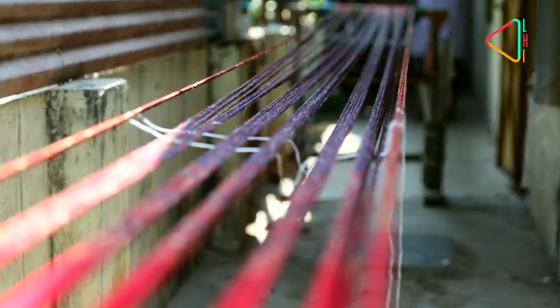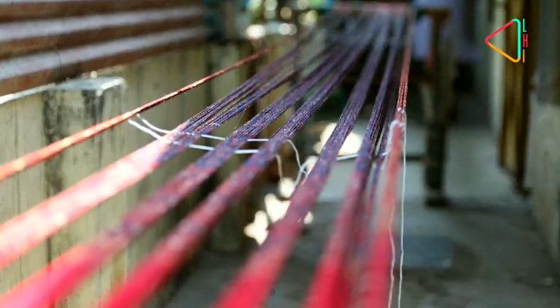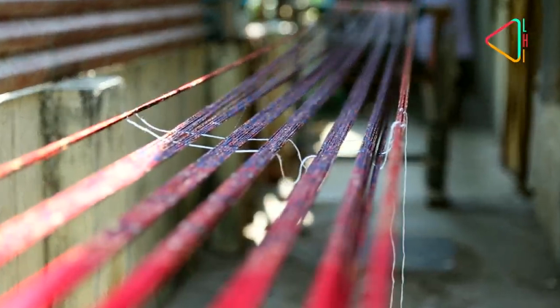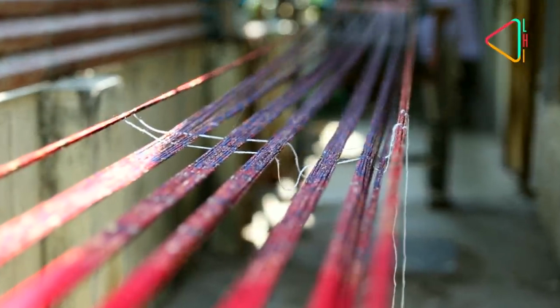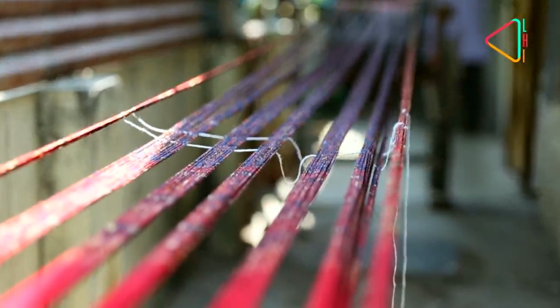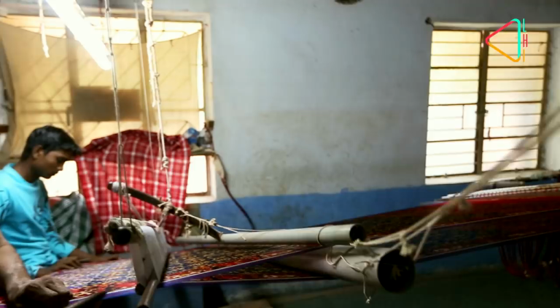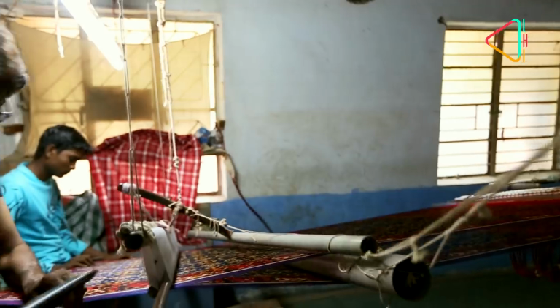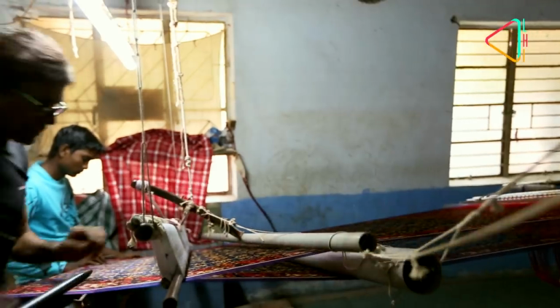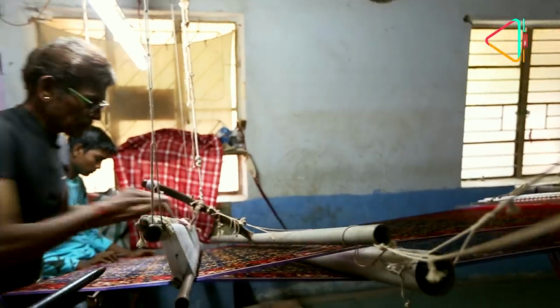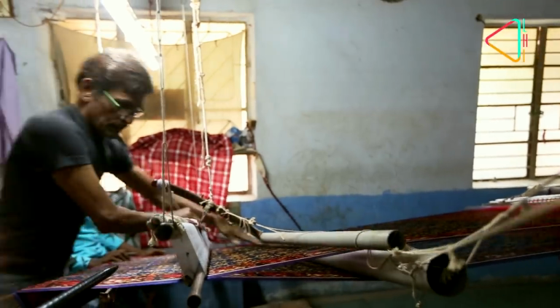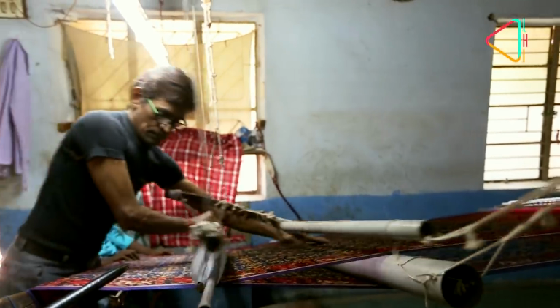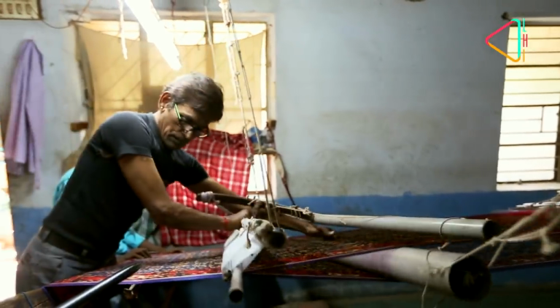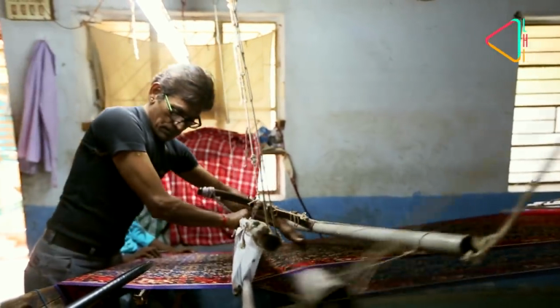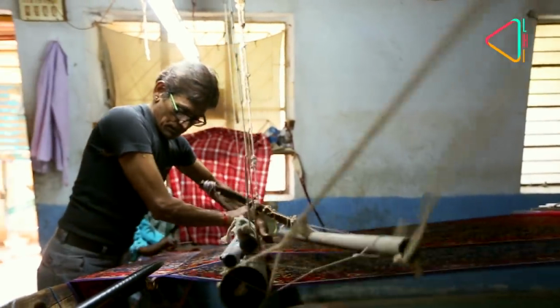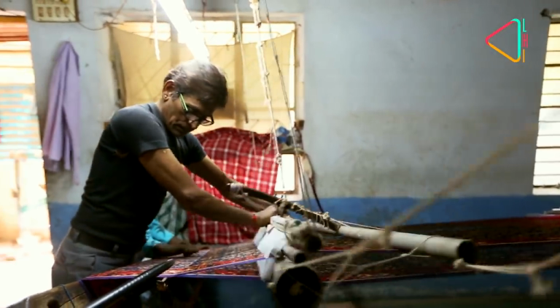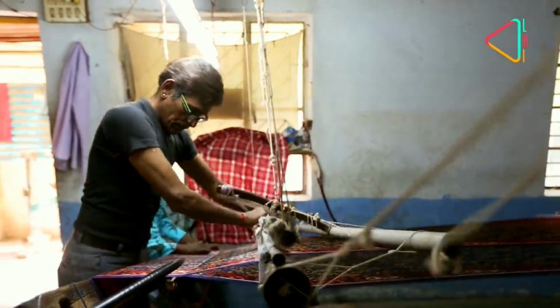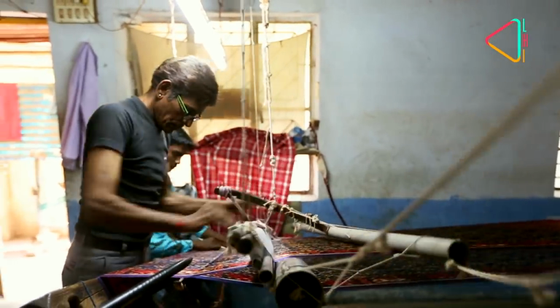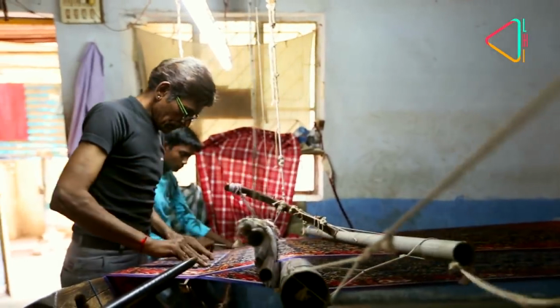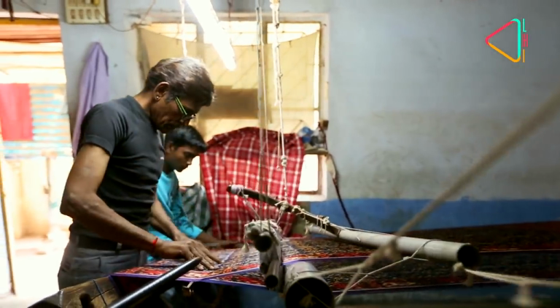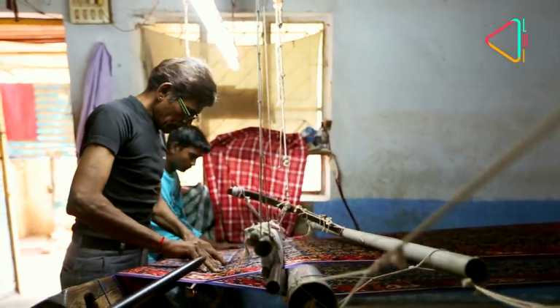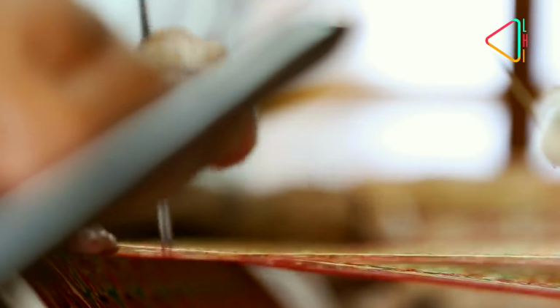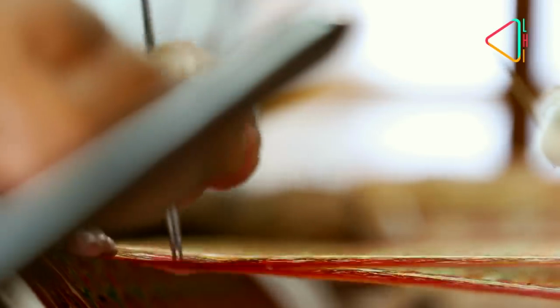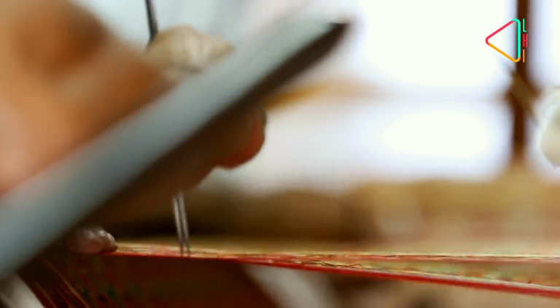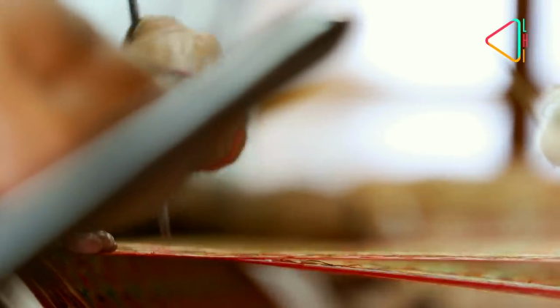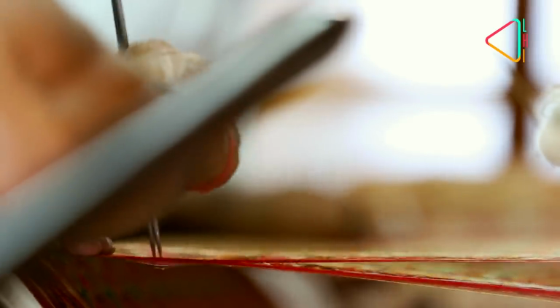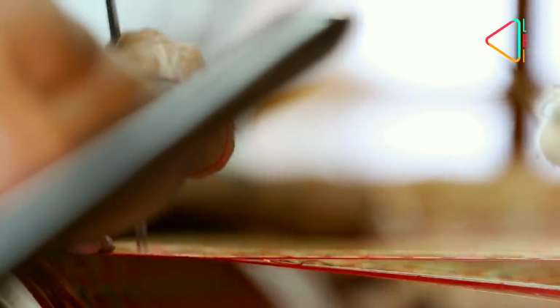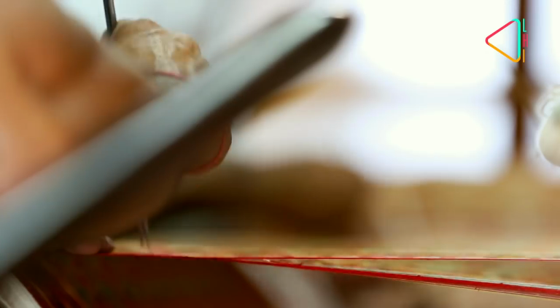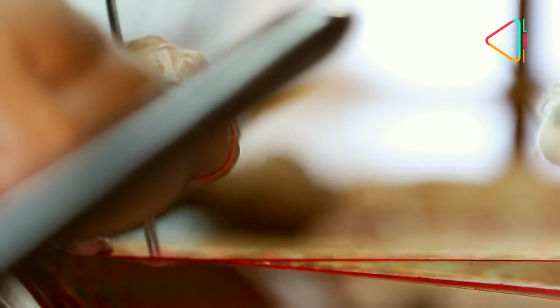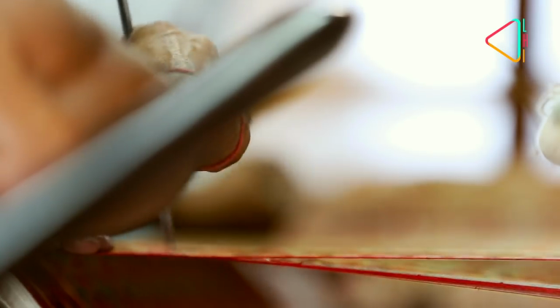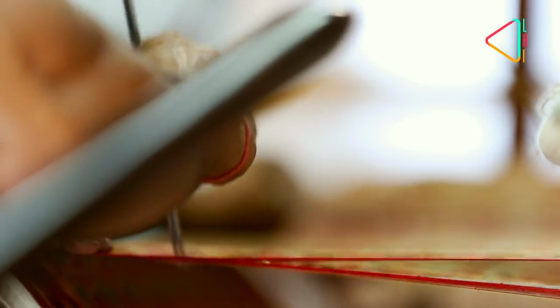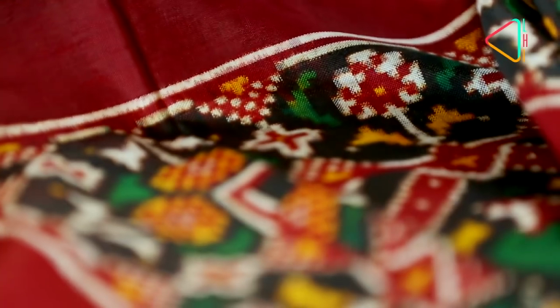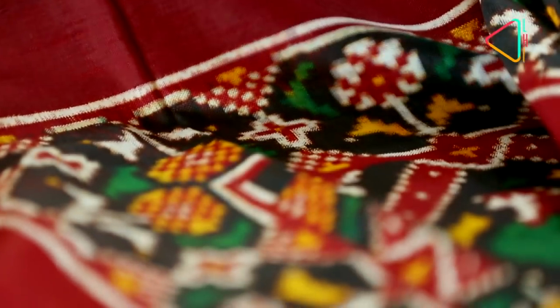Across the seas and back home in India, even today the Patan Patola remains one of the most exquisite and extraordinary weaves in the world.